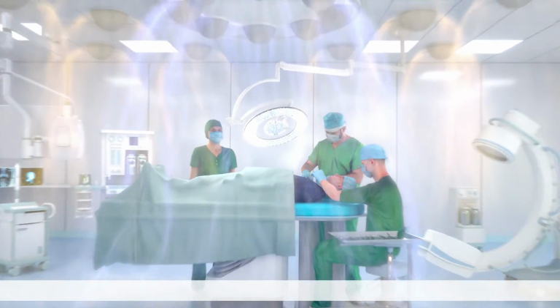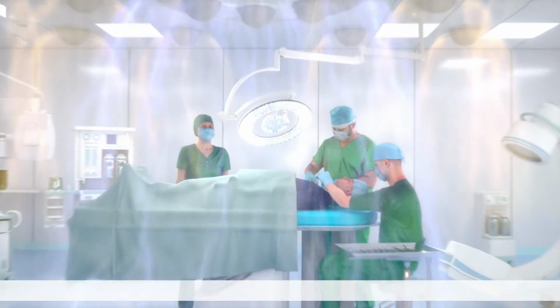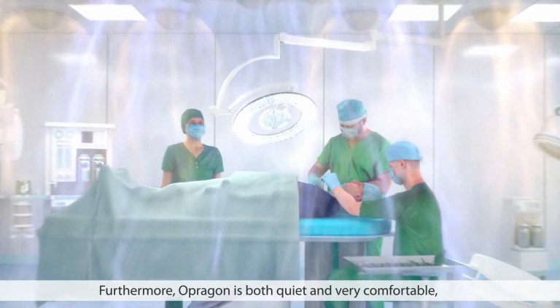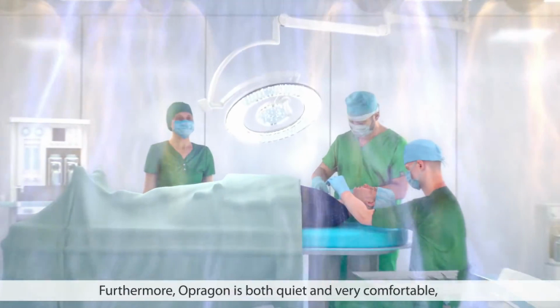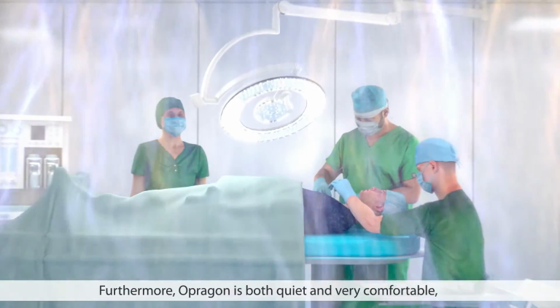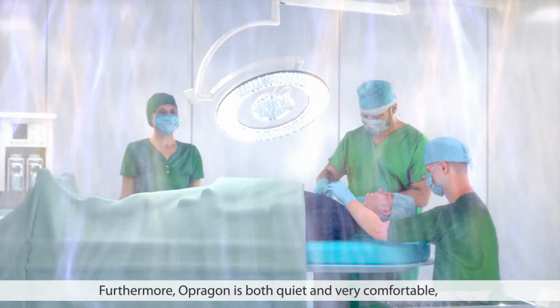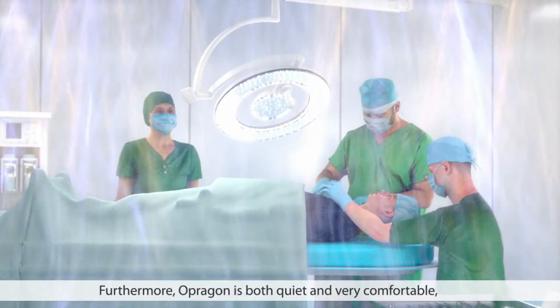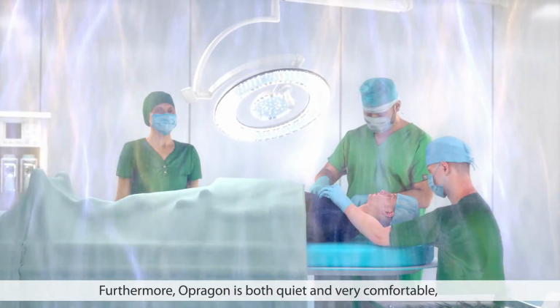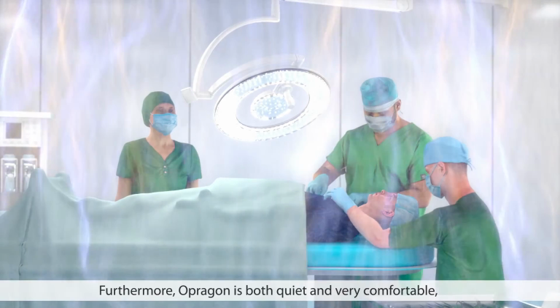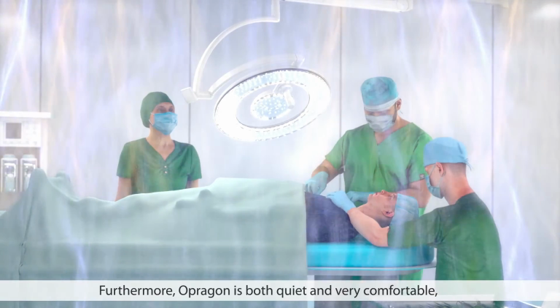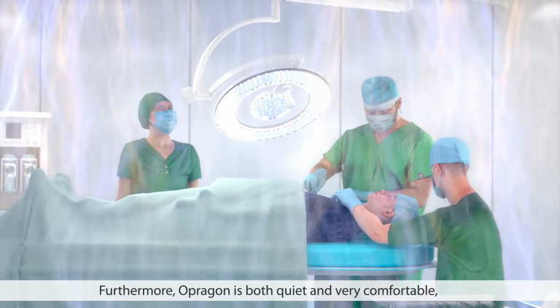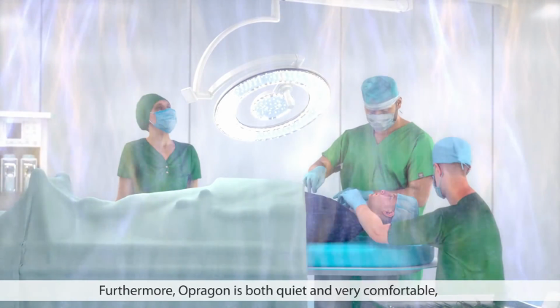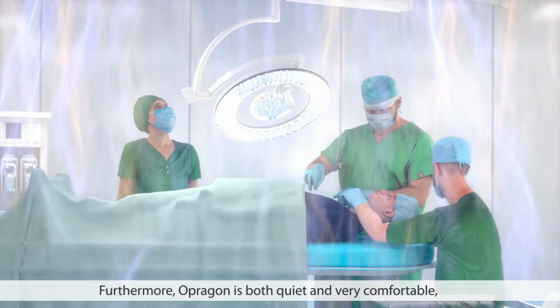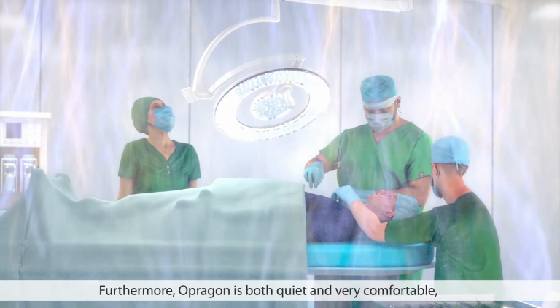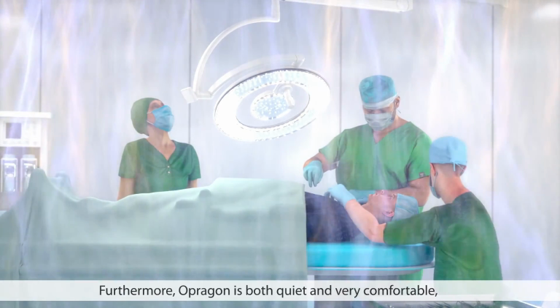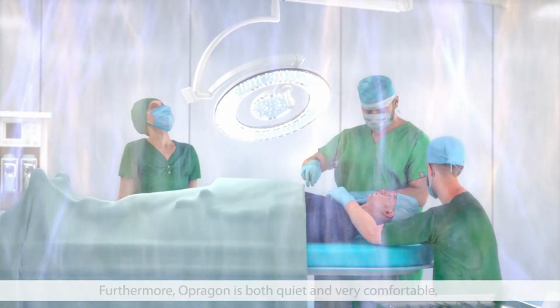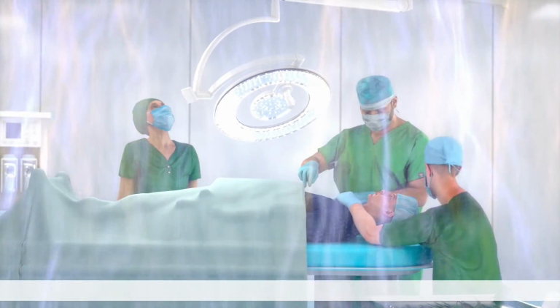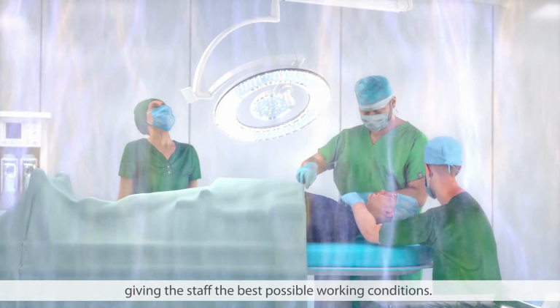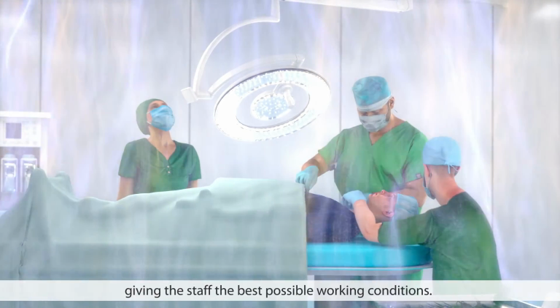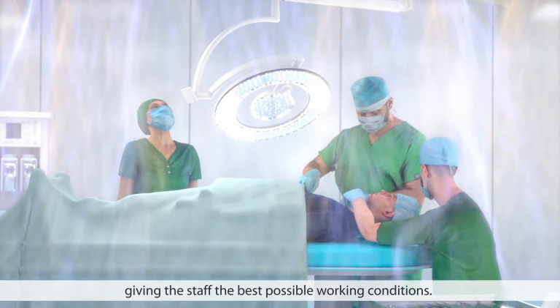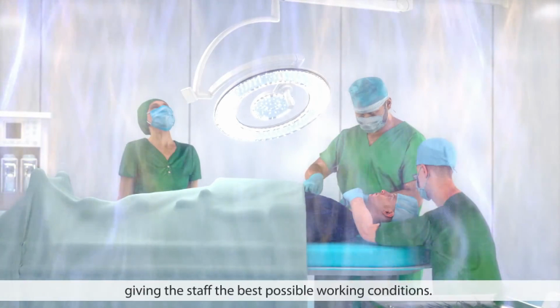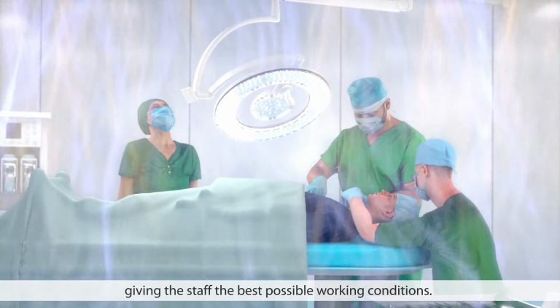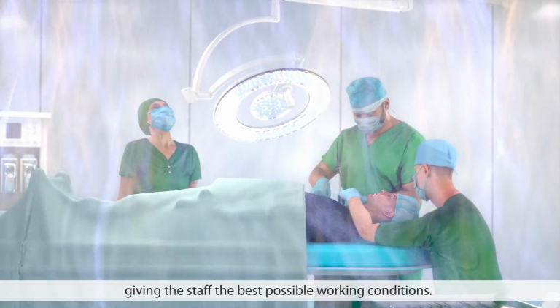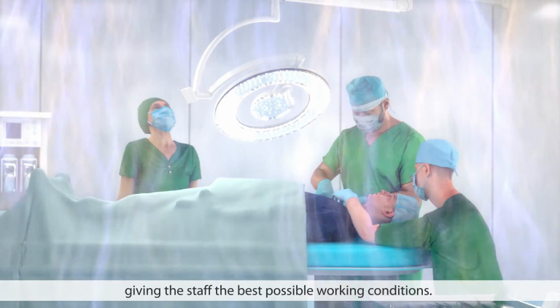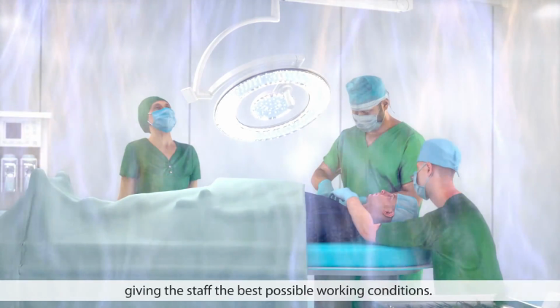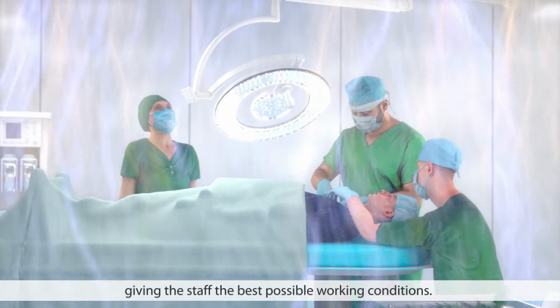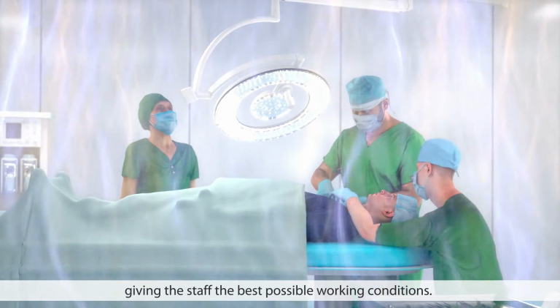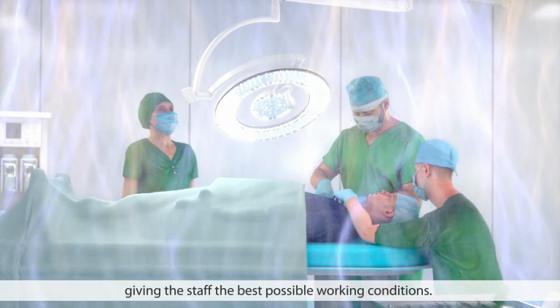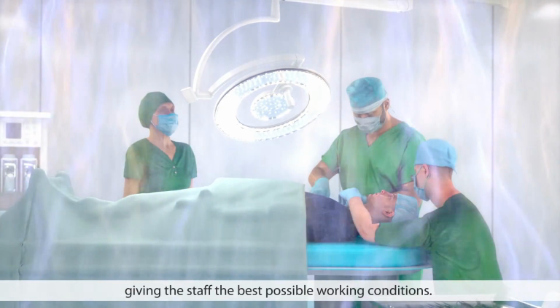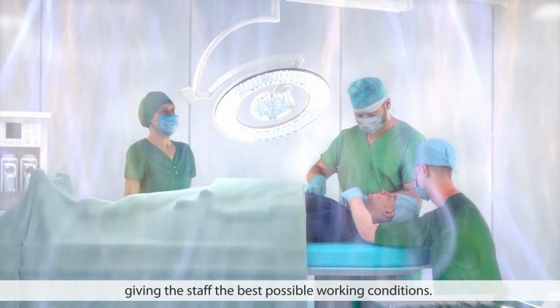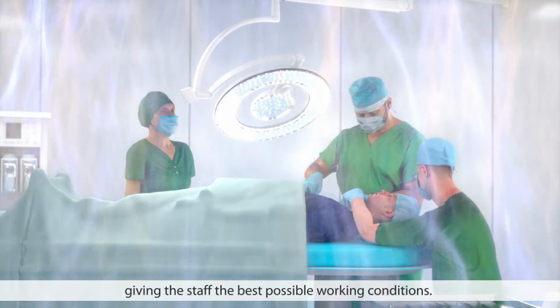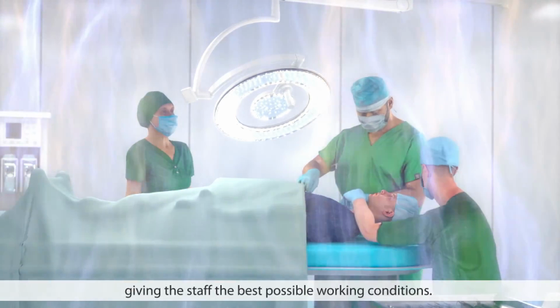Furthermore, Opragon is both quiet and very comfortable, giving the staff the best possible working conditions.